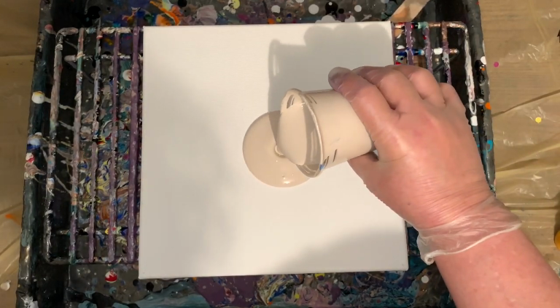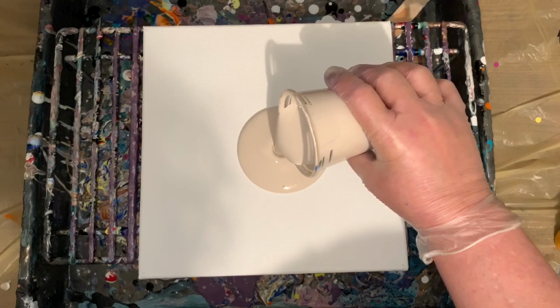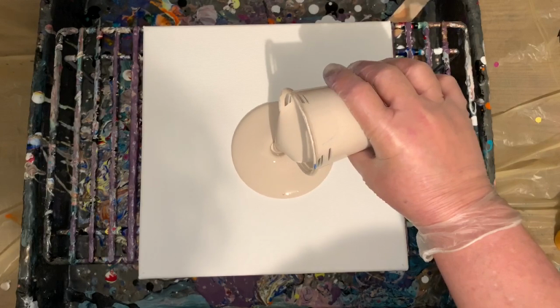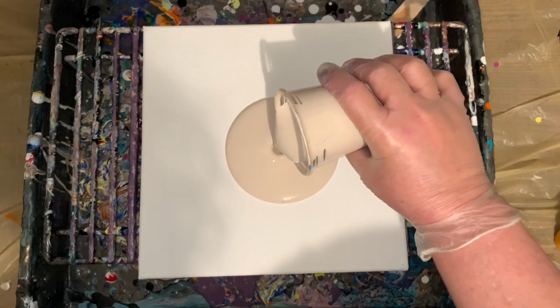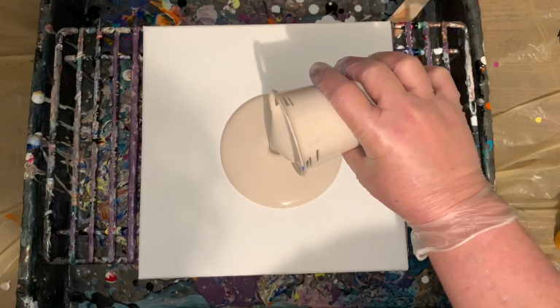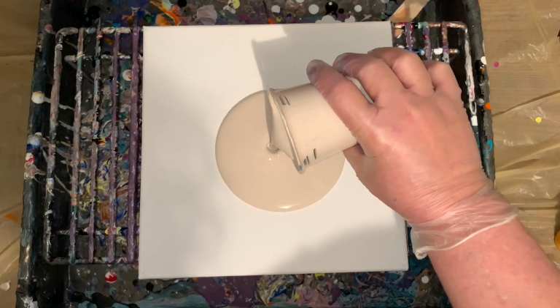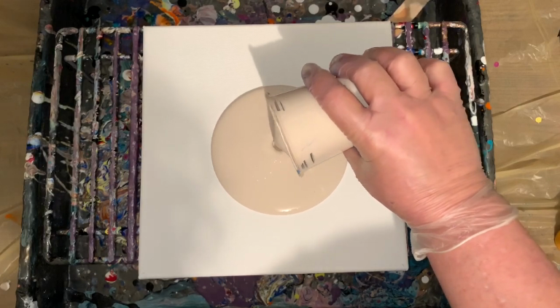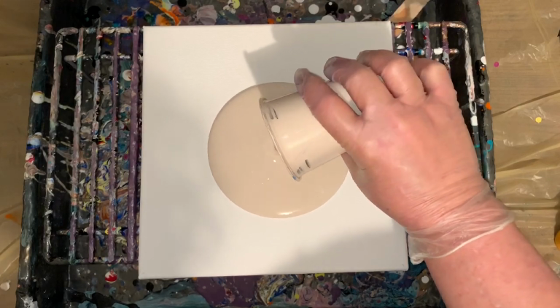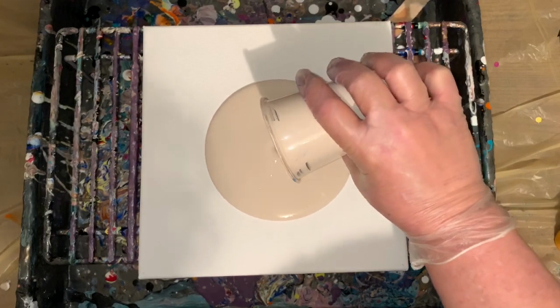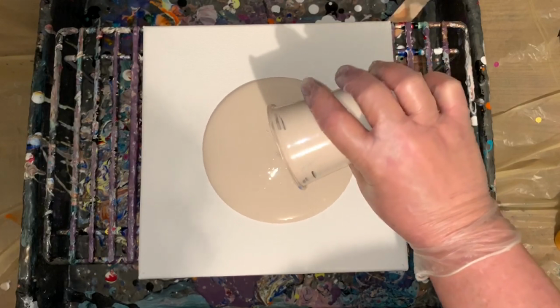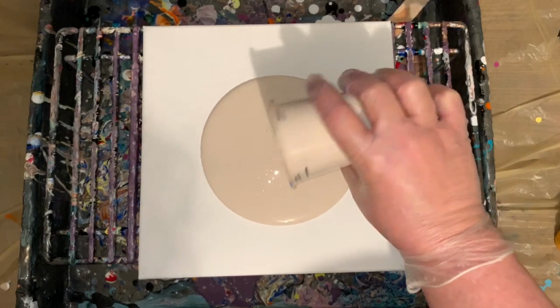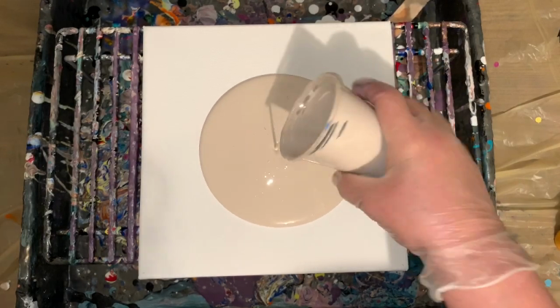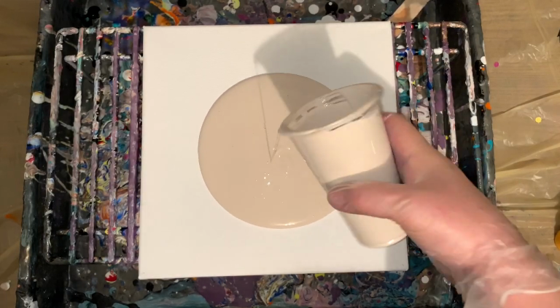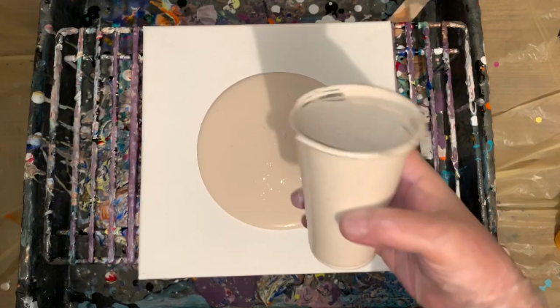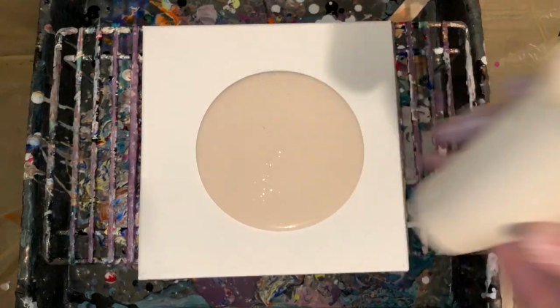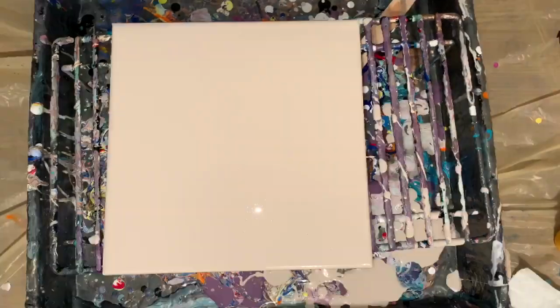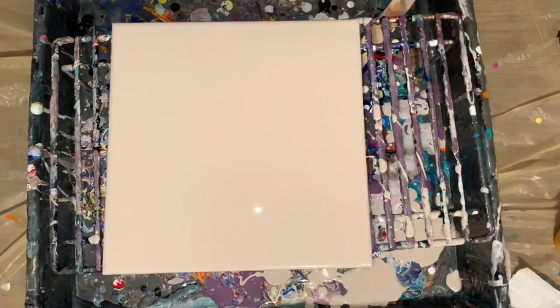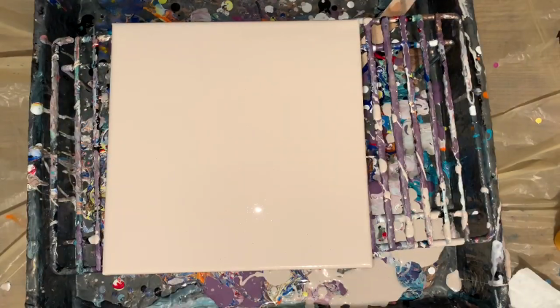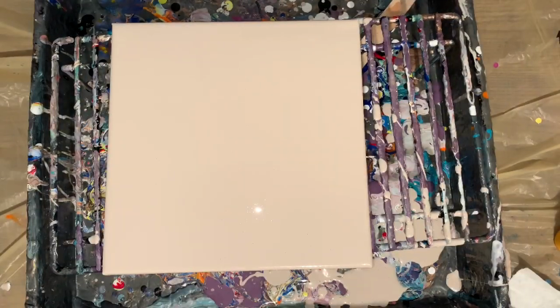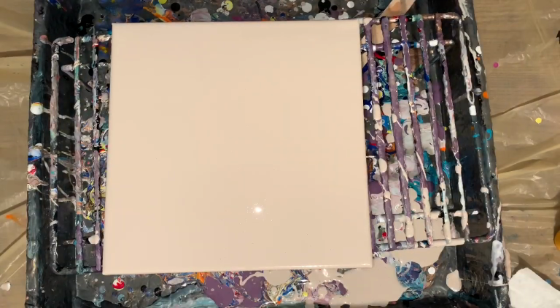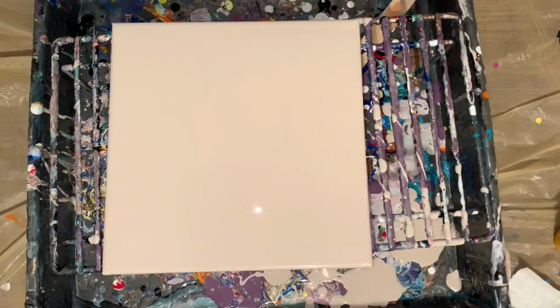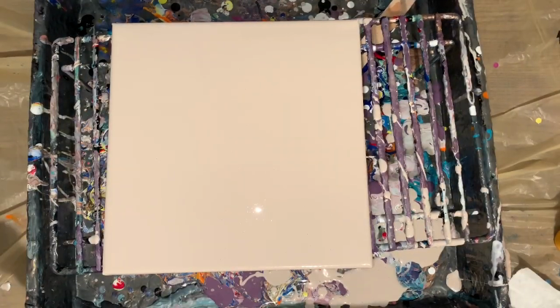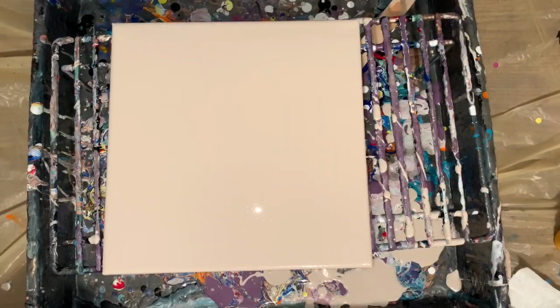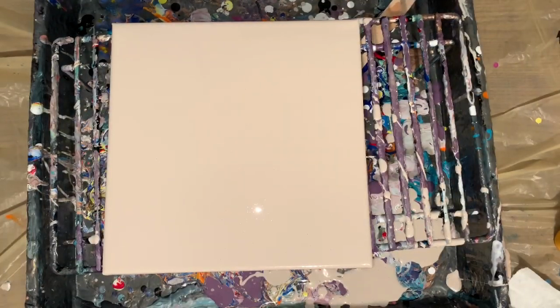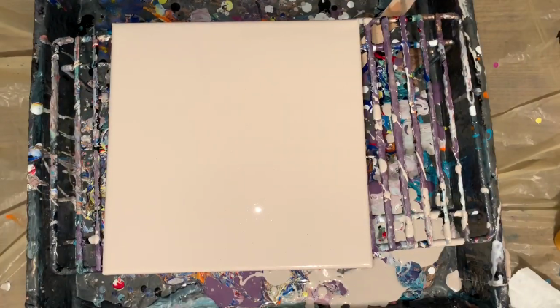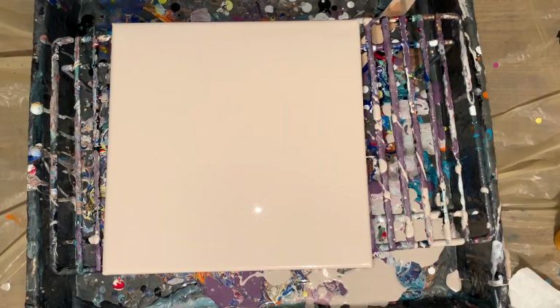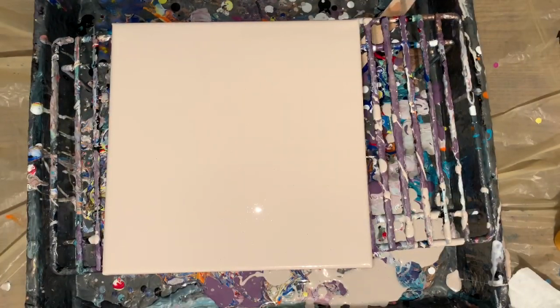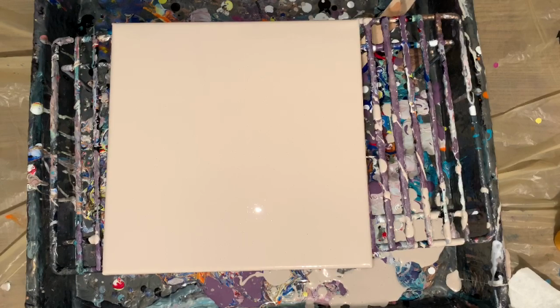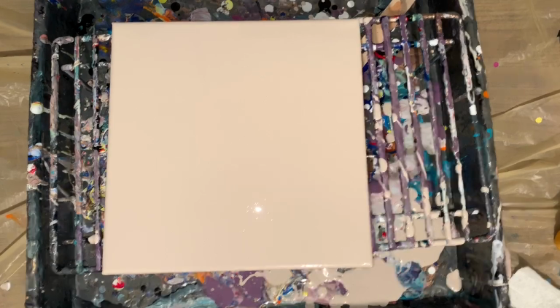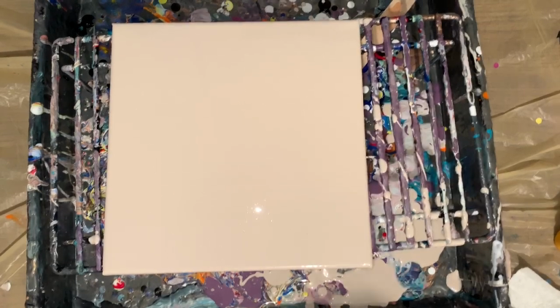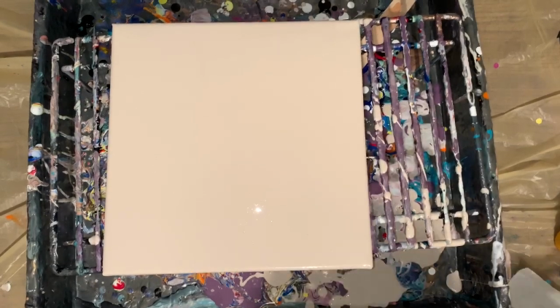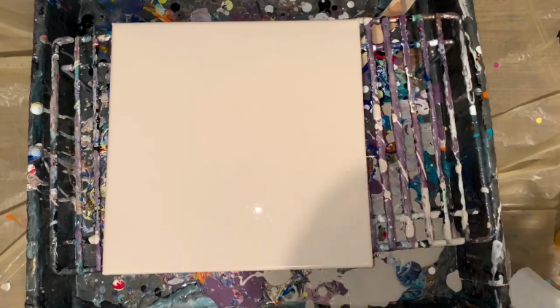So I'm going to go ahead and start by covering my canvas. And I'll fast forward through this. Alright, so I'm going to start with the bronze.